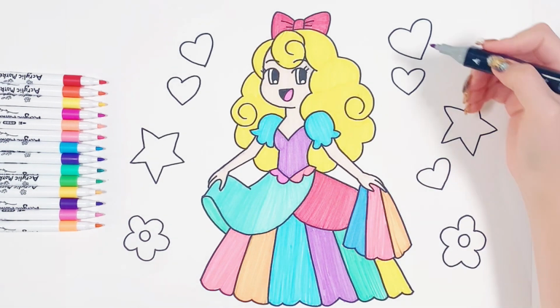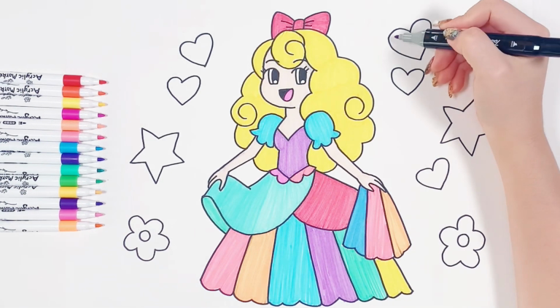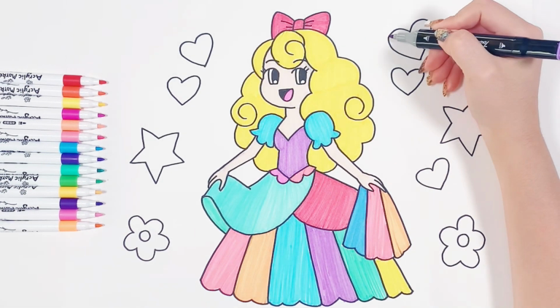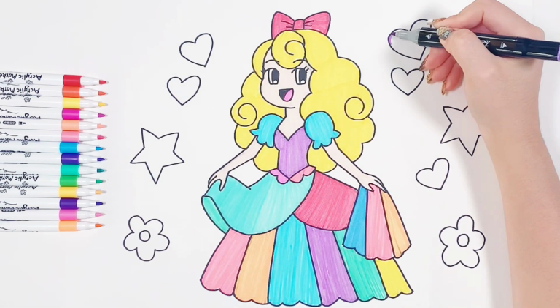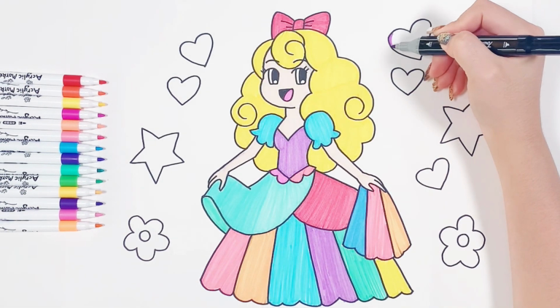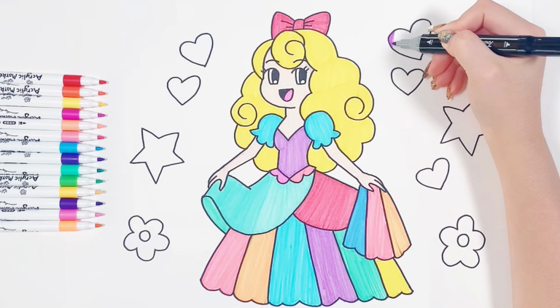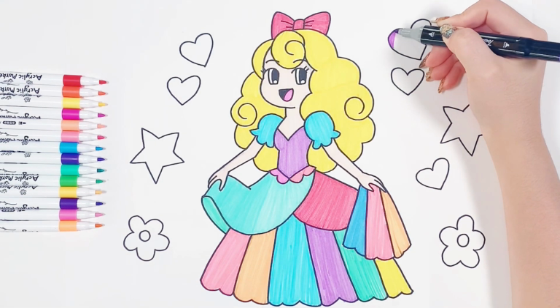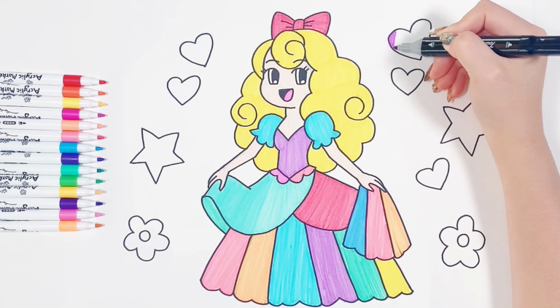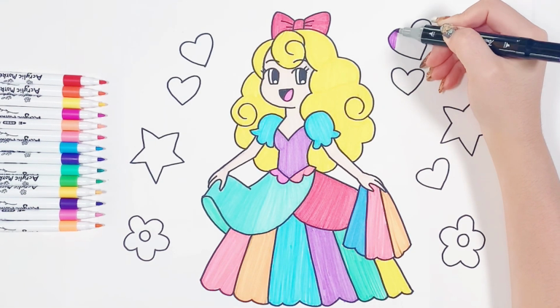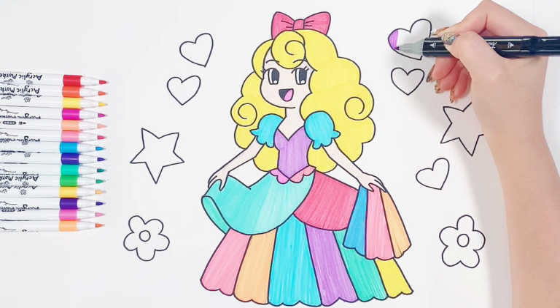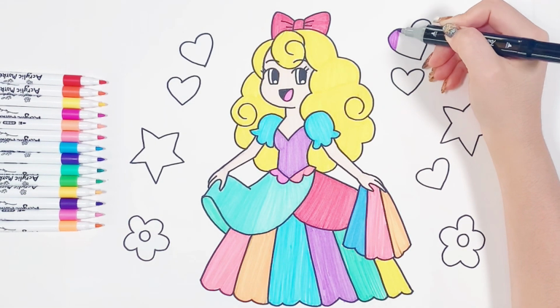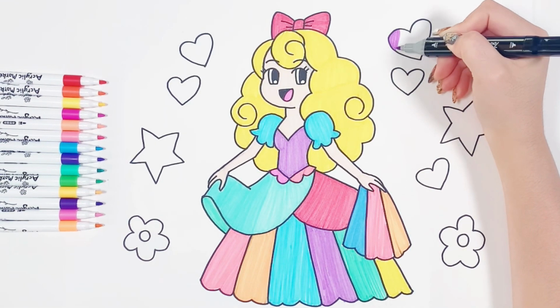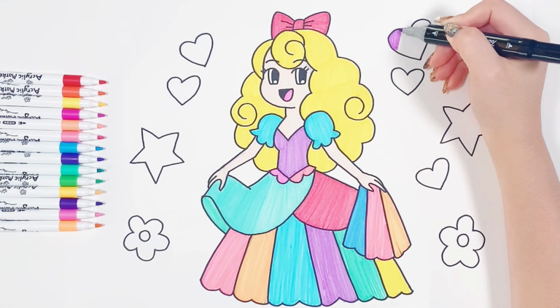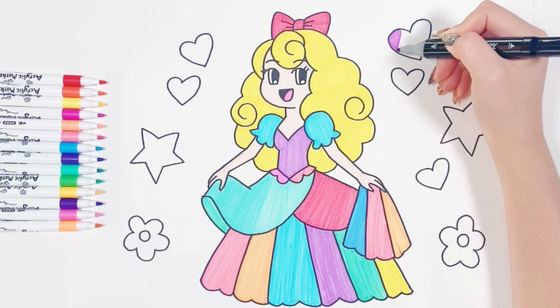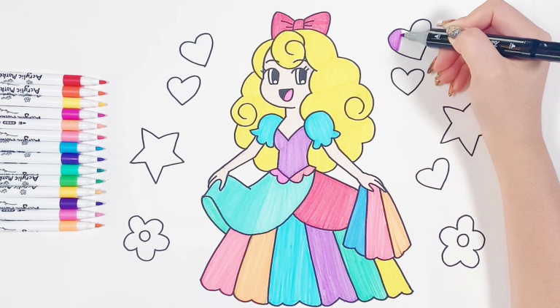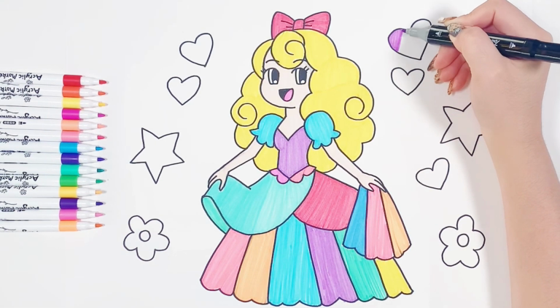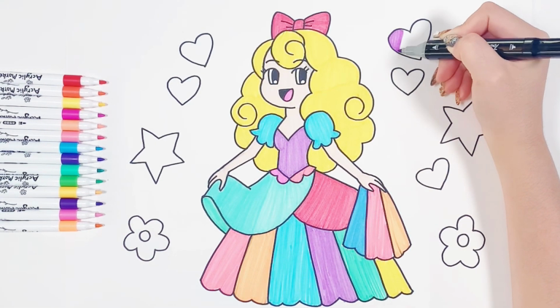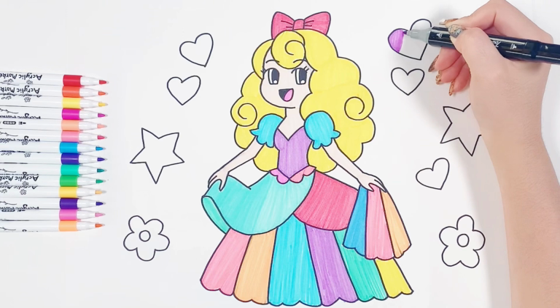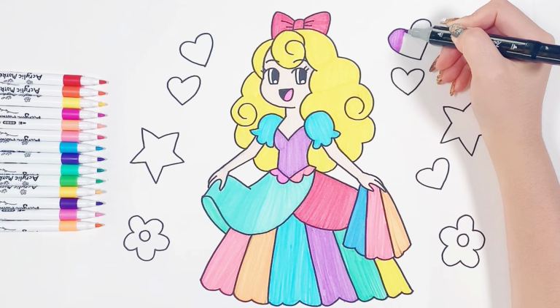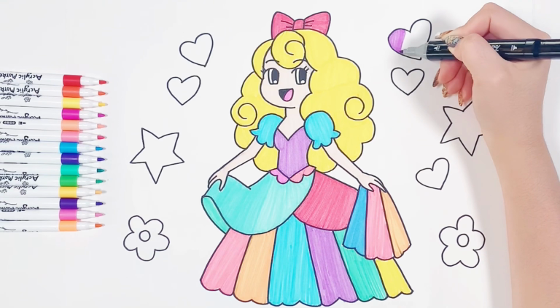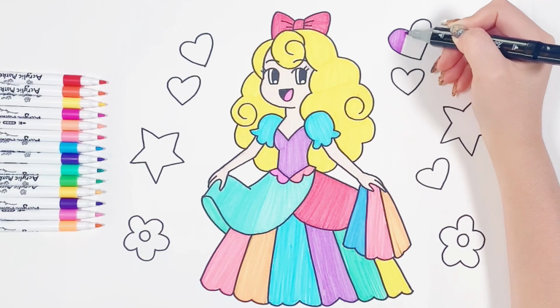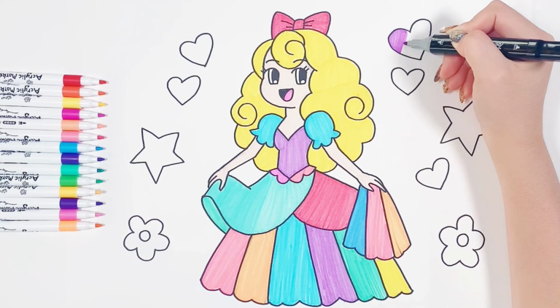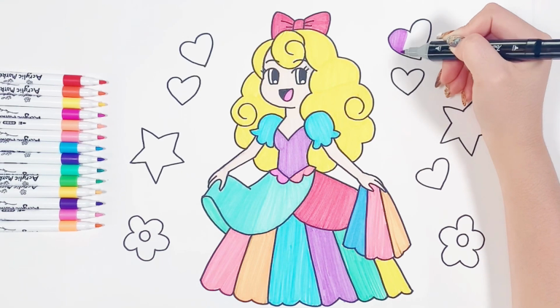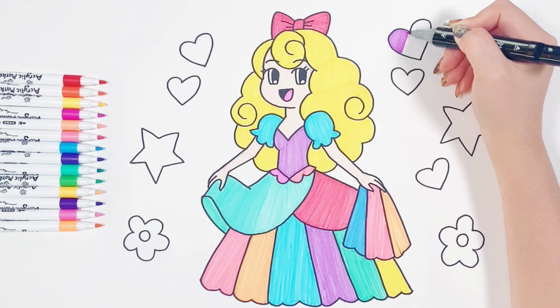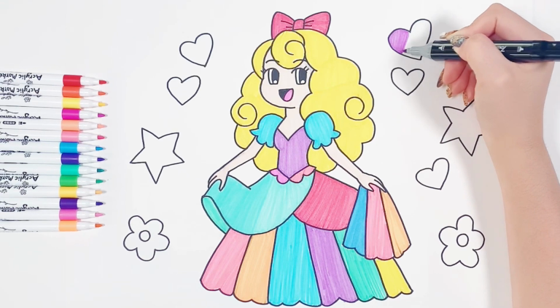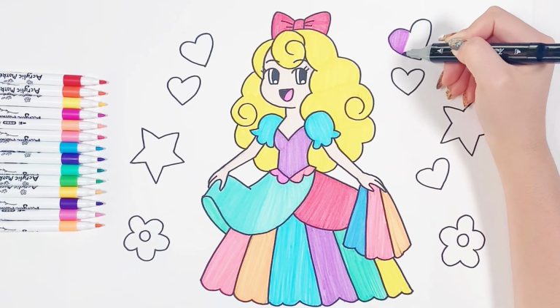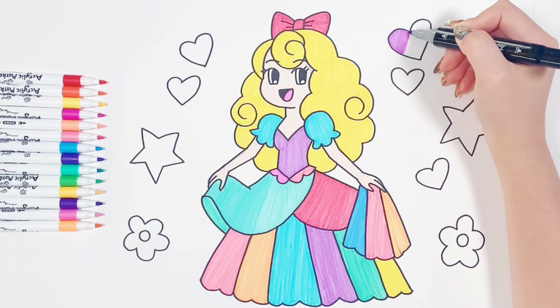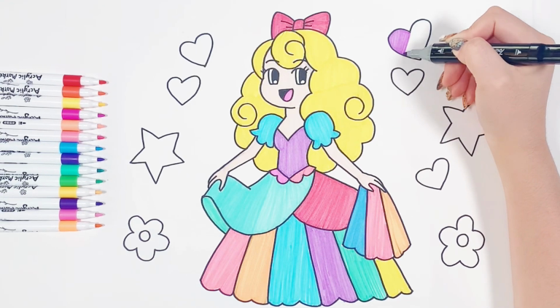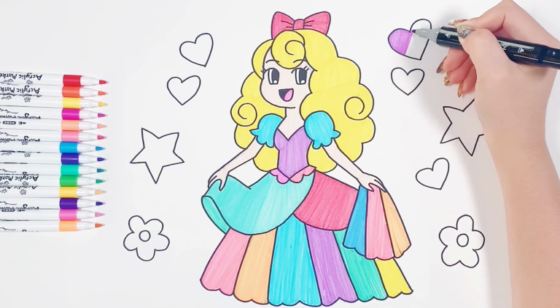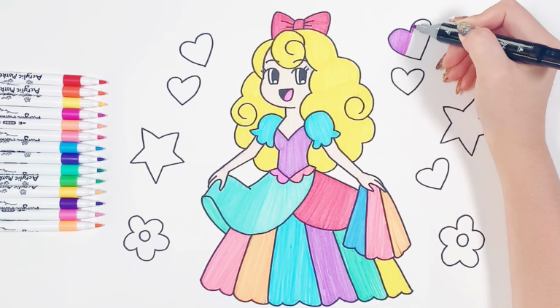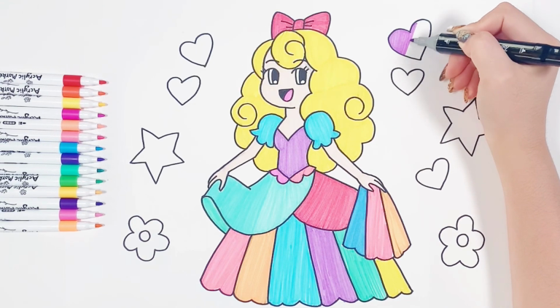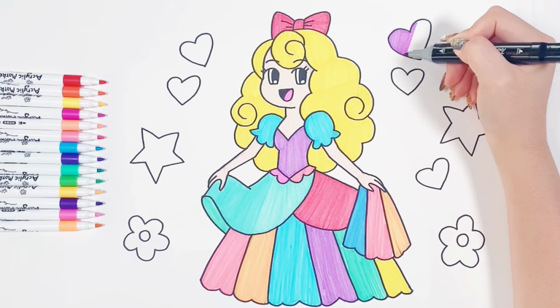My princess has a beautiful dress. Now let's color hearts, stars and flowers.